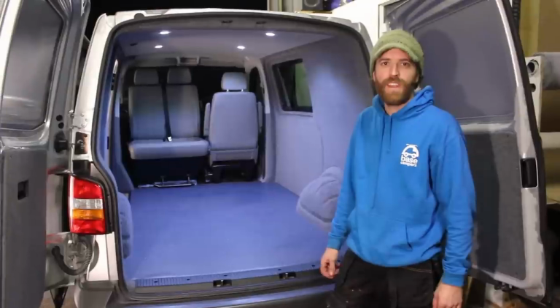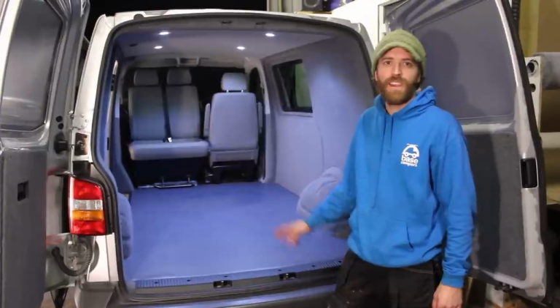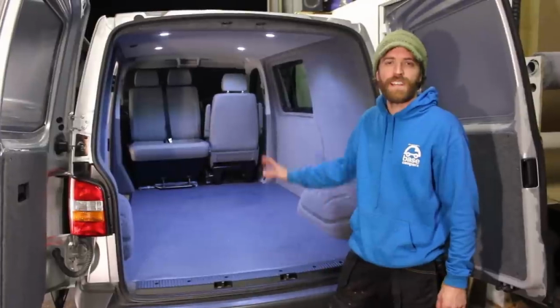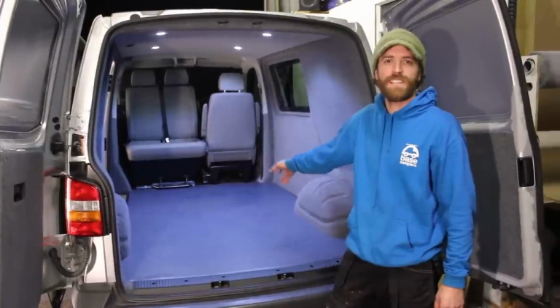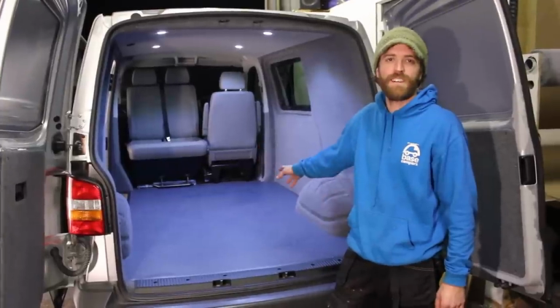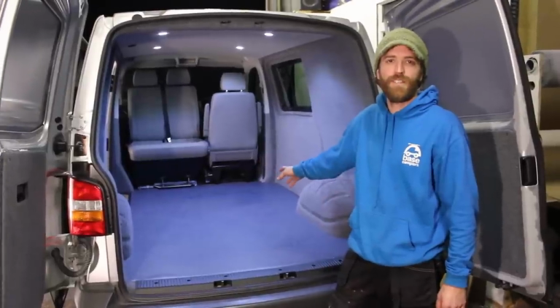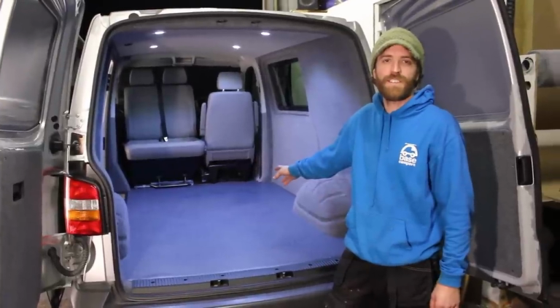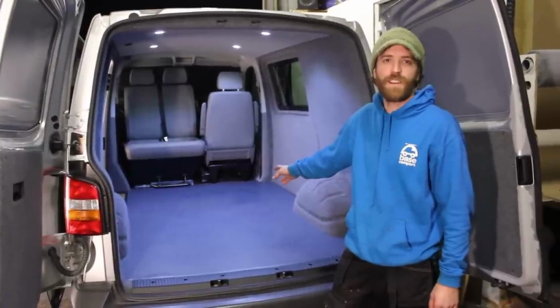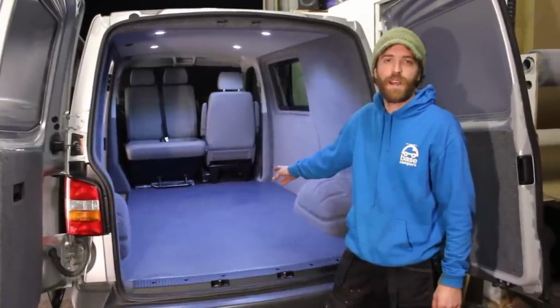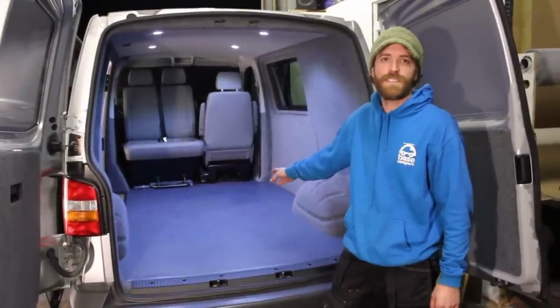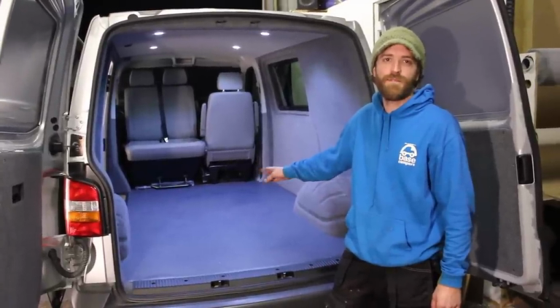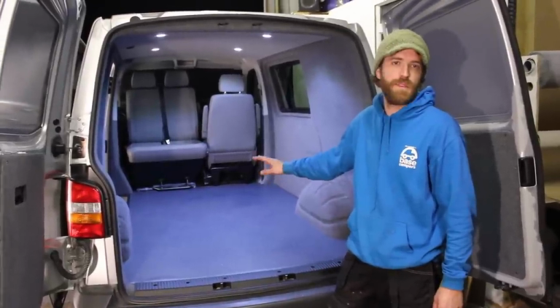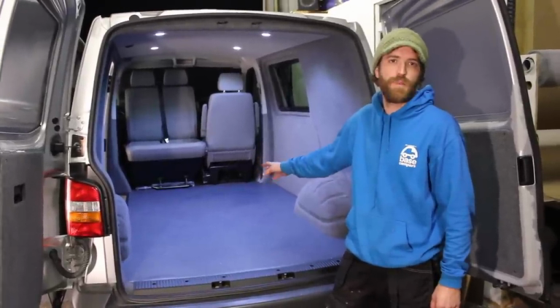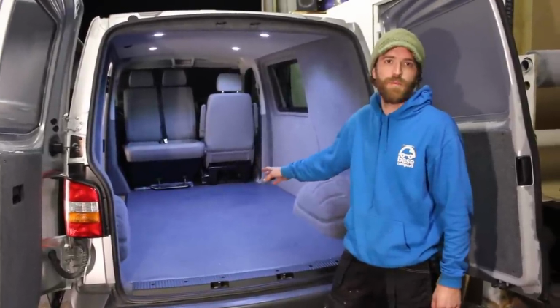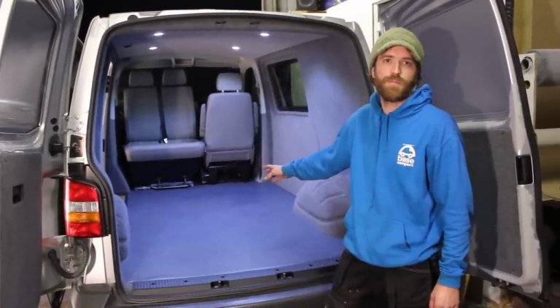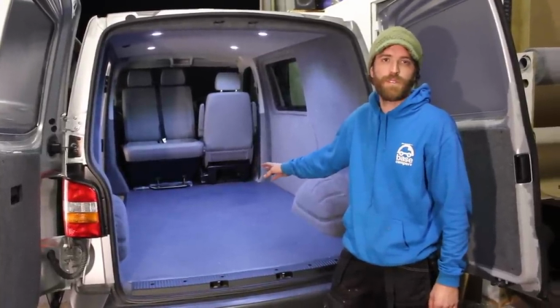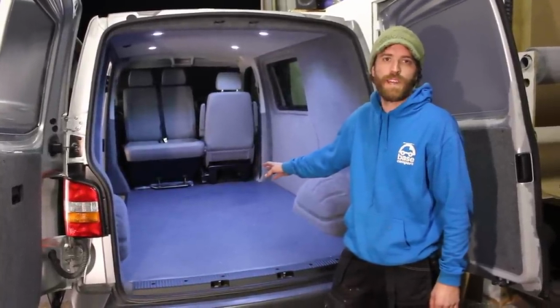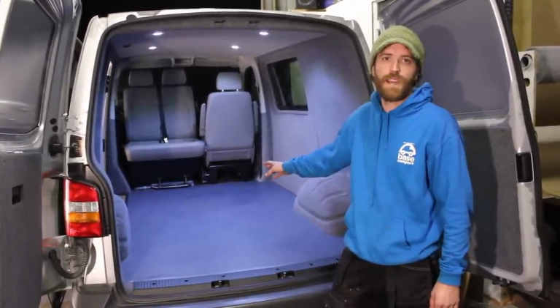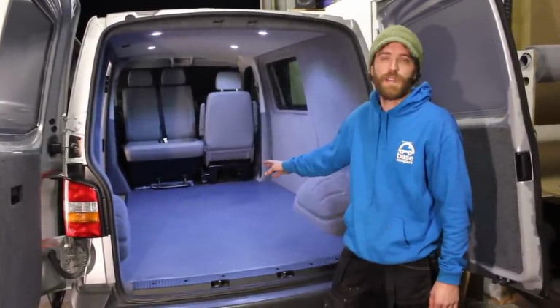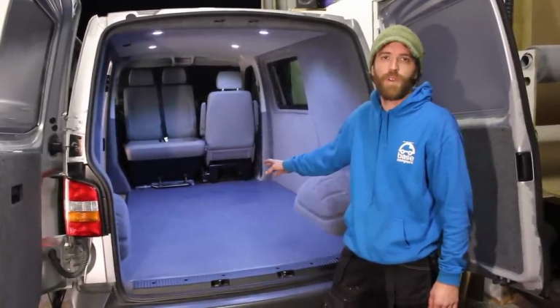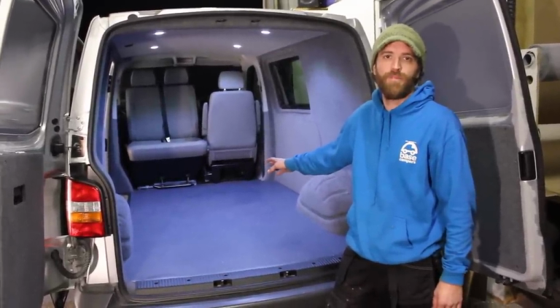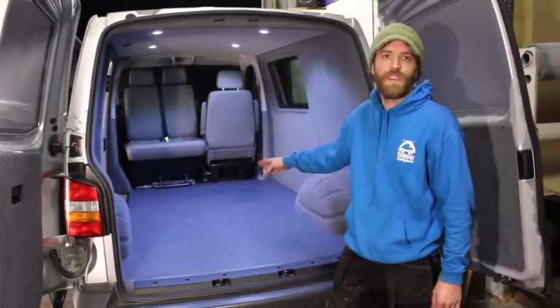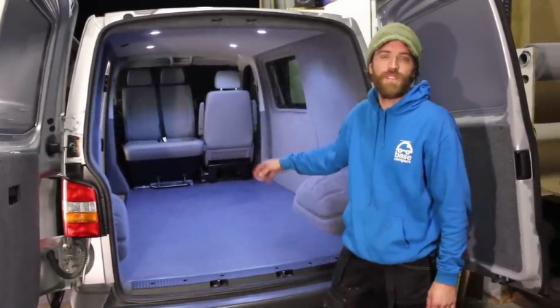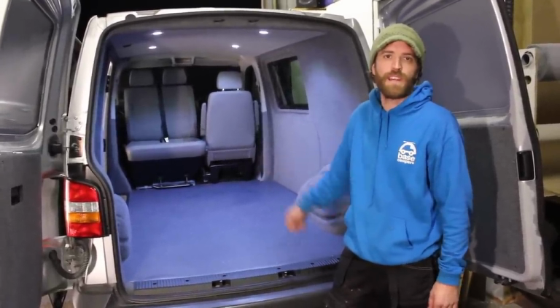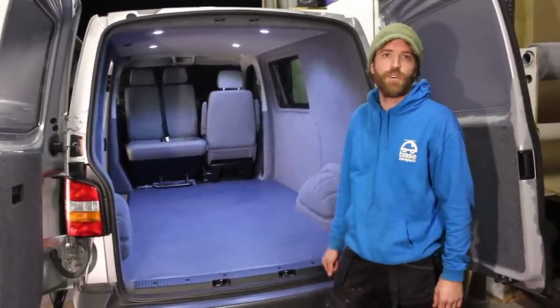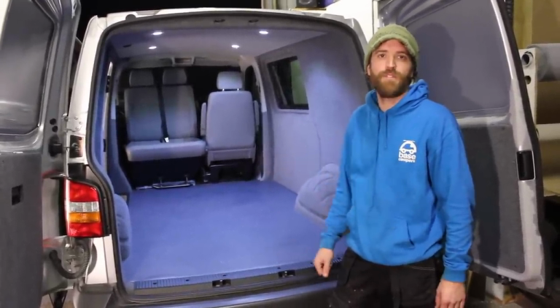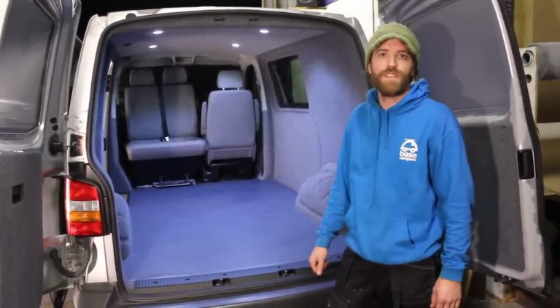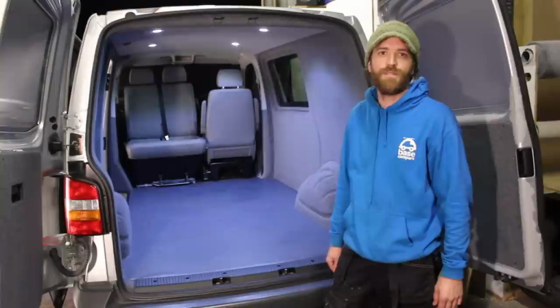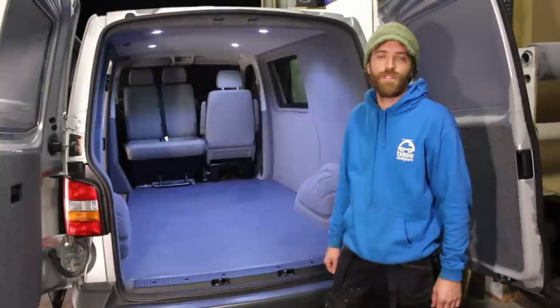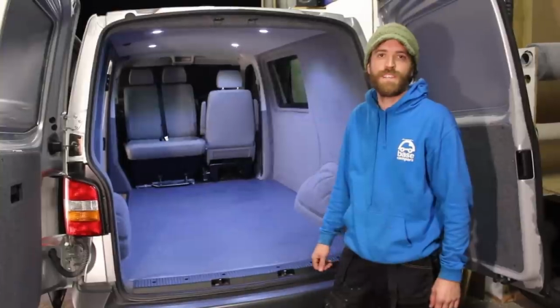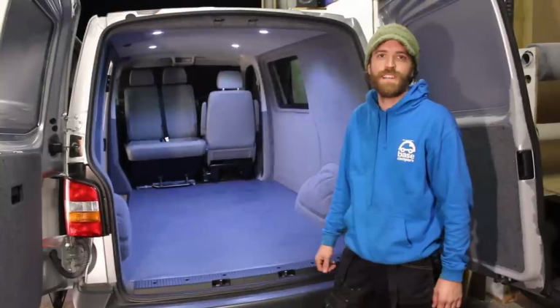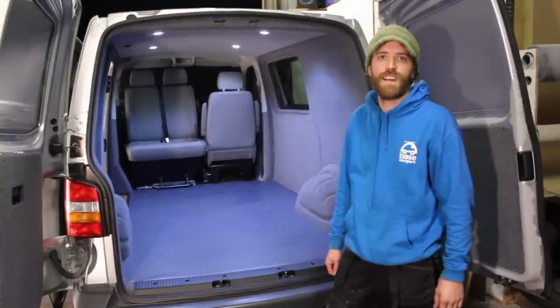Okay, so this is our finished solid base. From this point we can build you any camper you want. If you need any more information, feel free to get in touch.